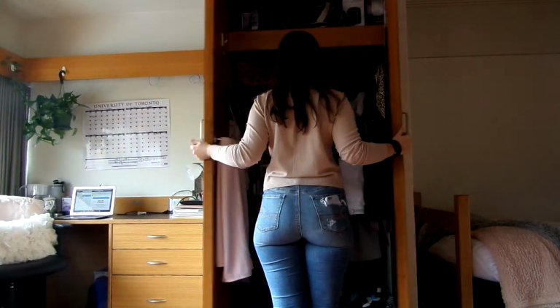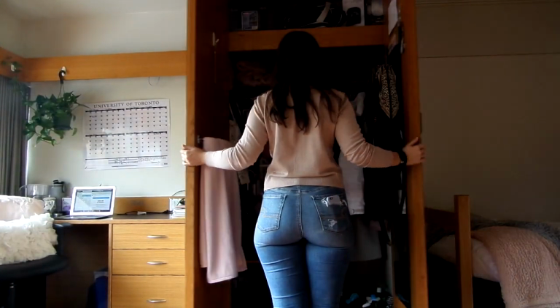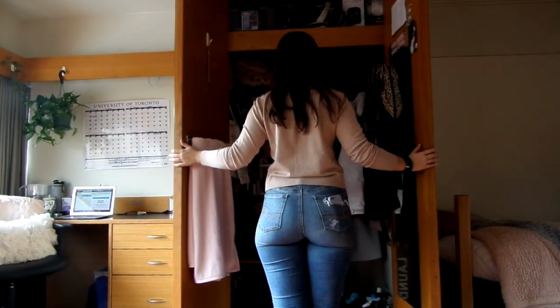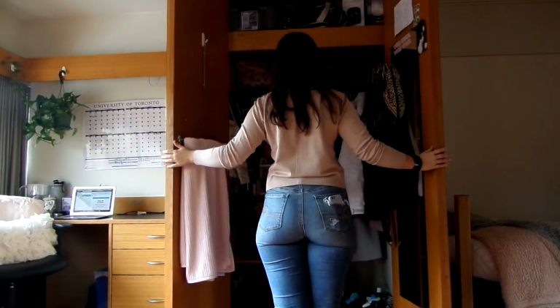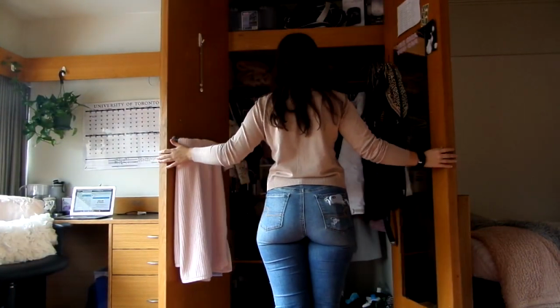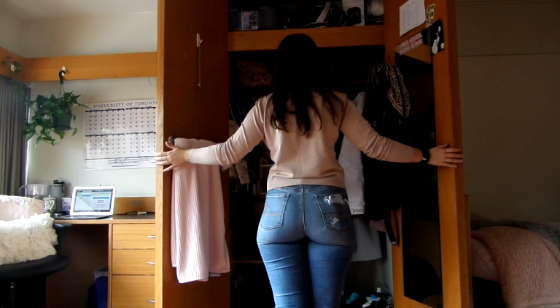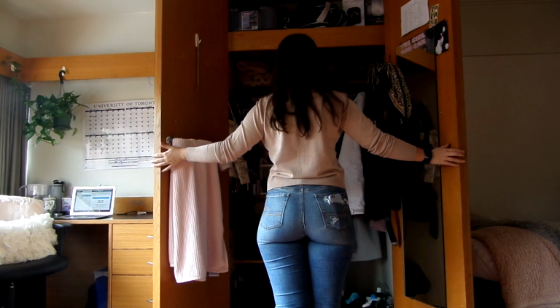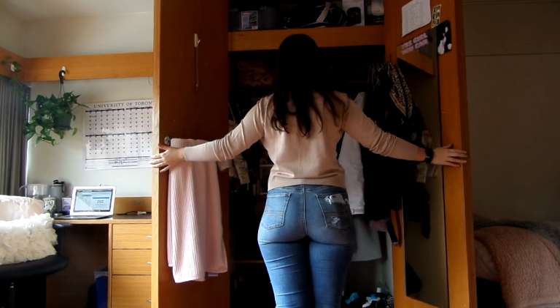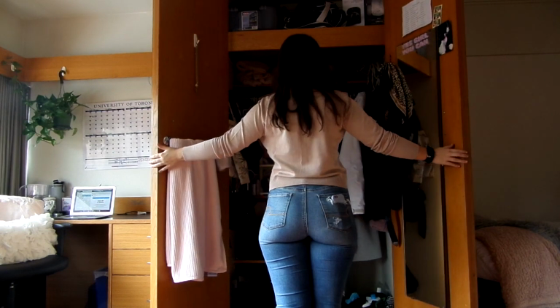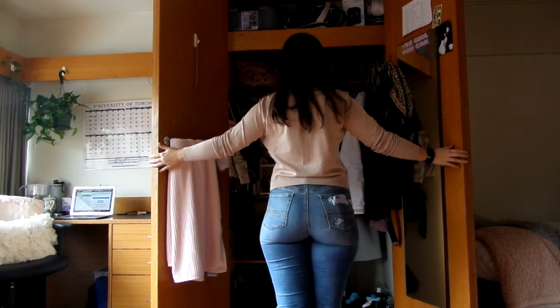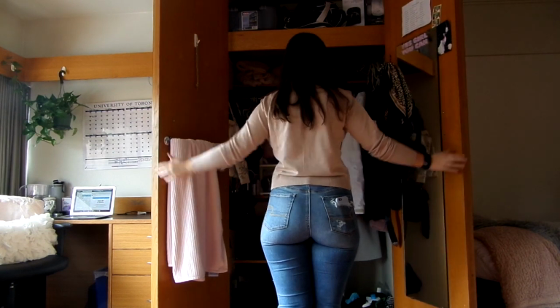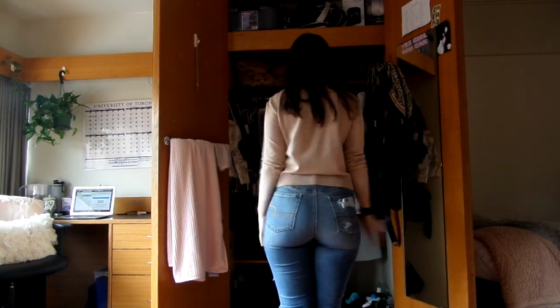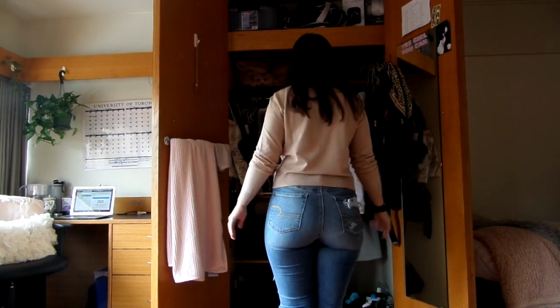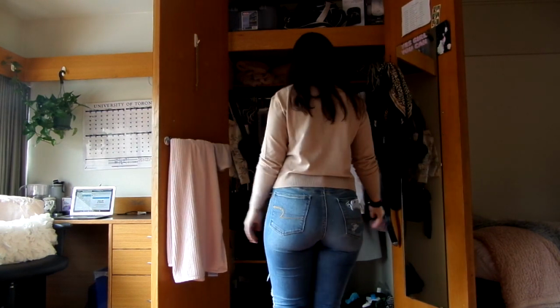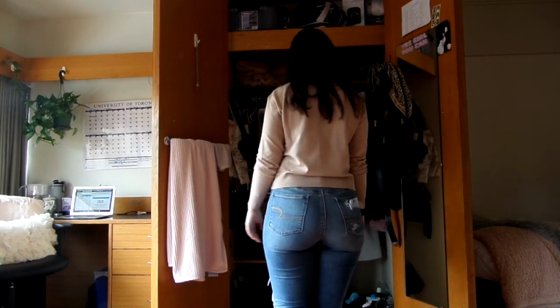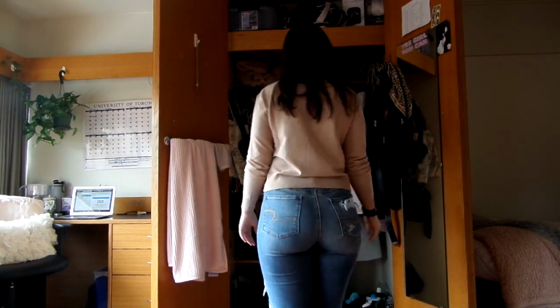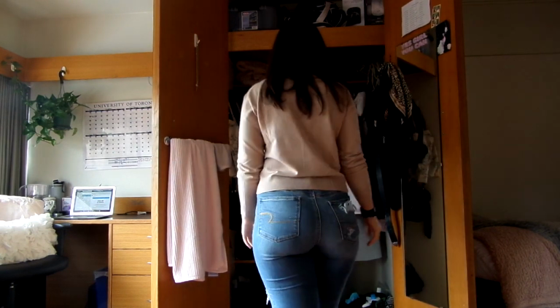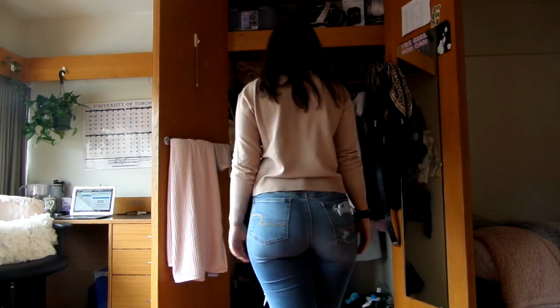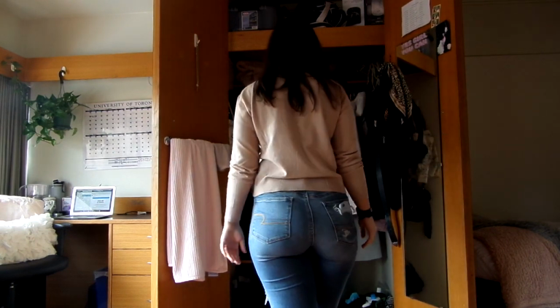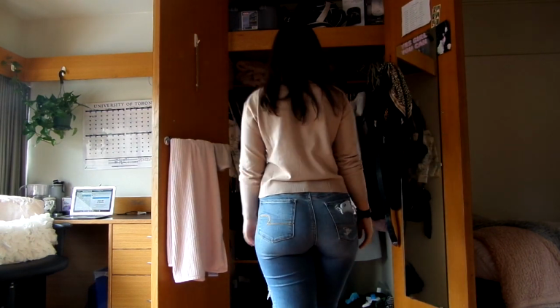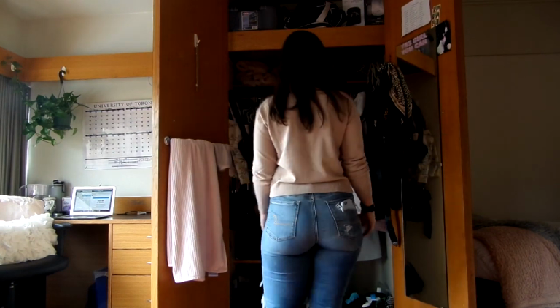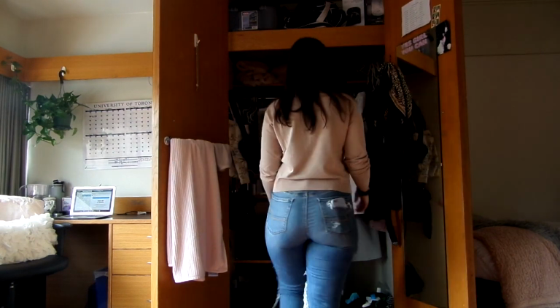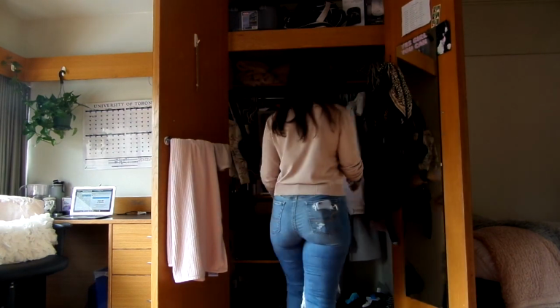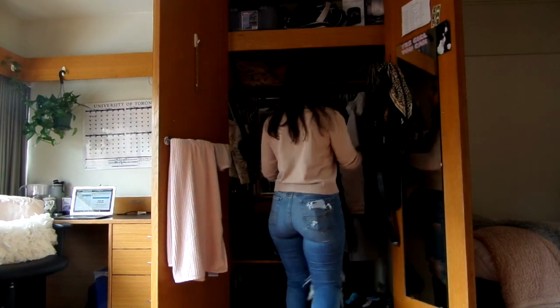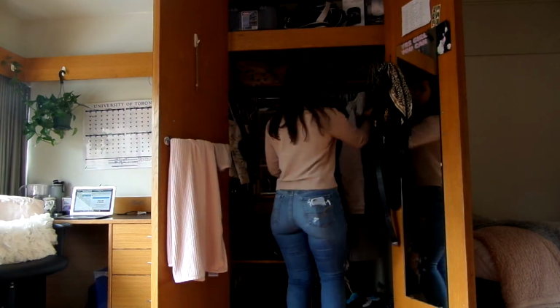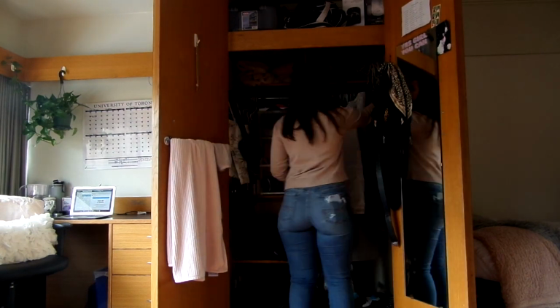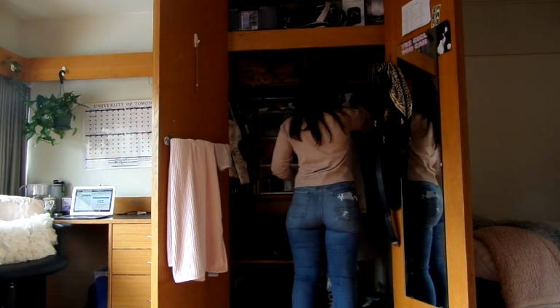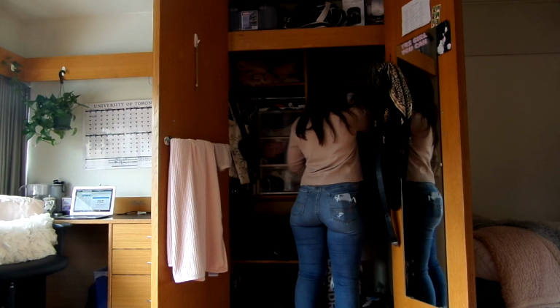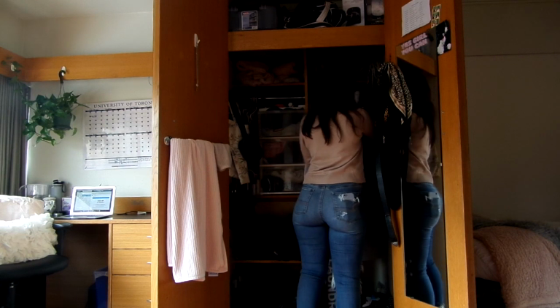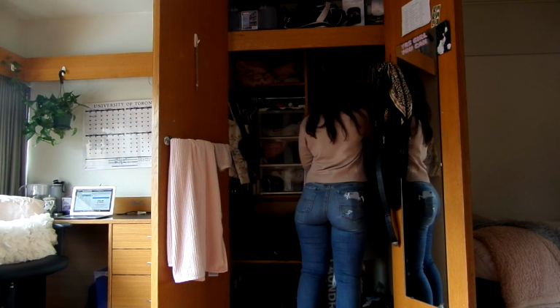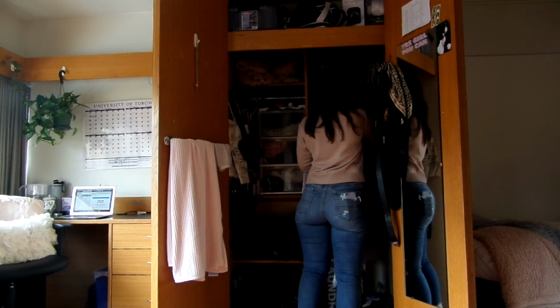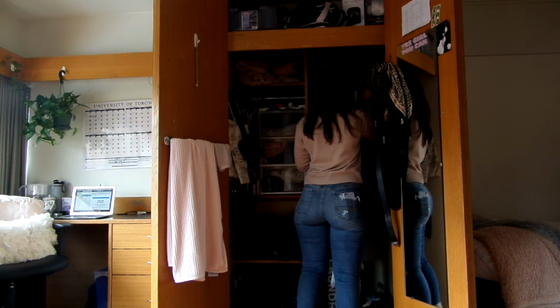Right next to the desk is the closet. It is very big and very spacious to fit all those winter coats you need in the Canadian winter.